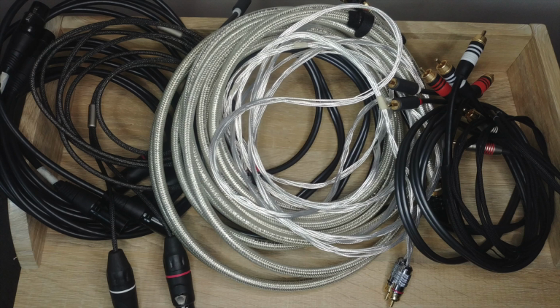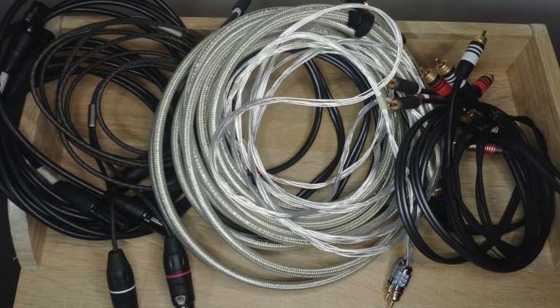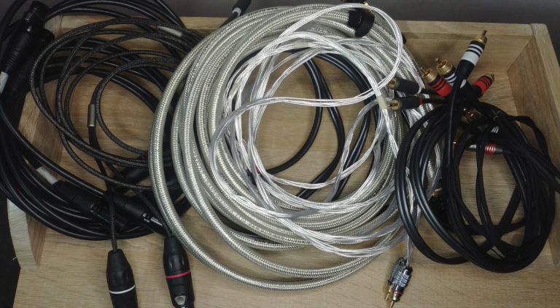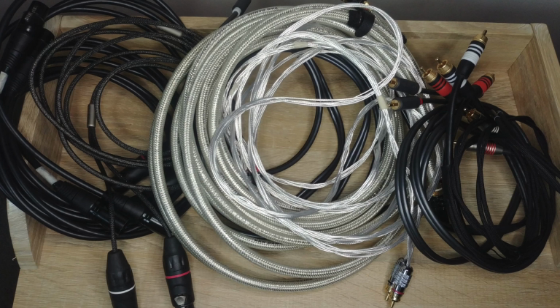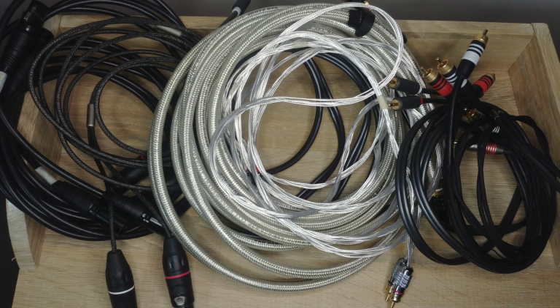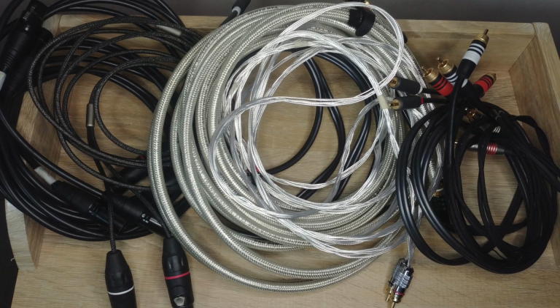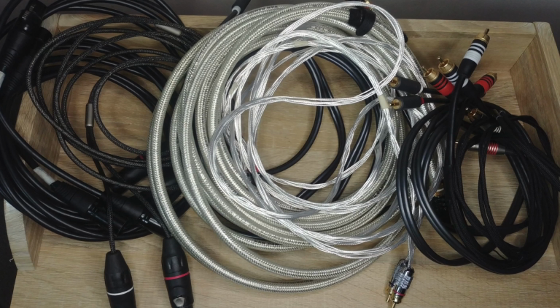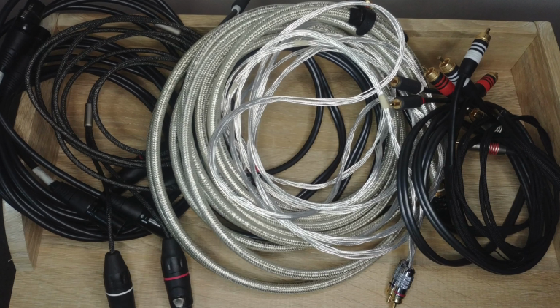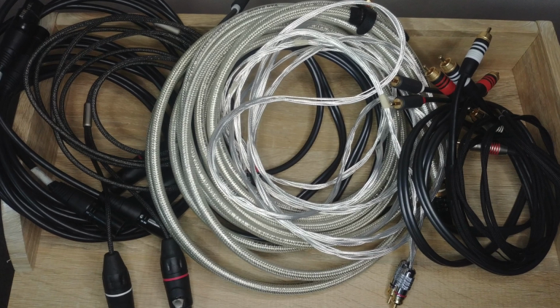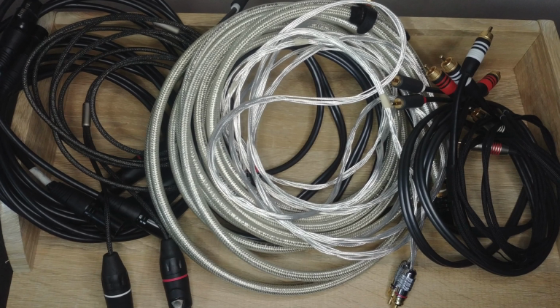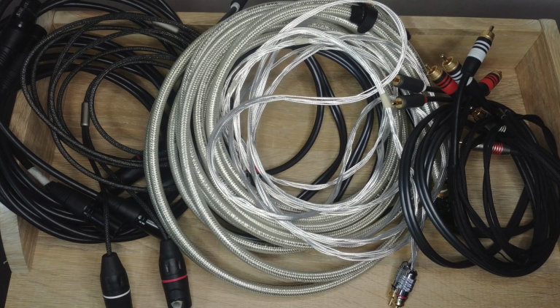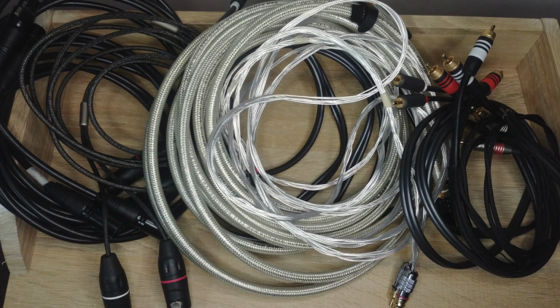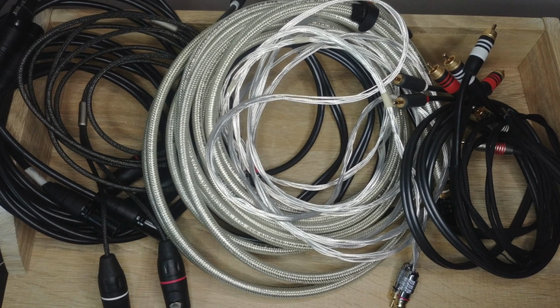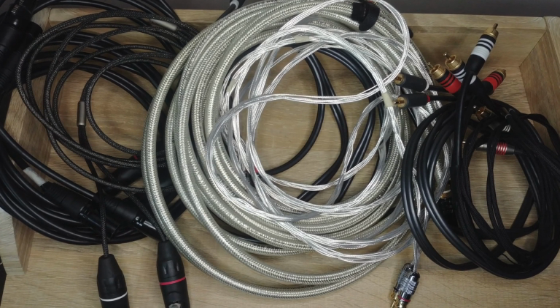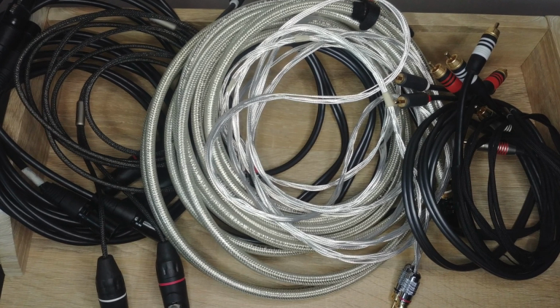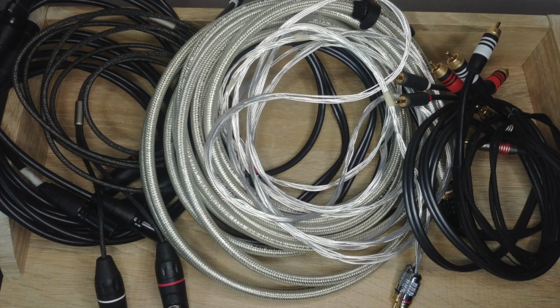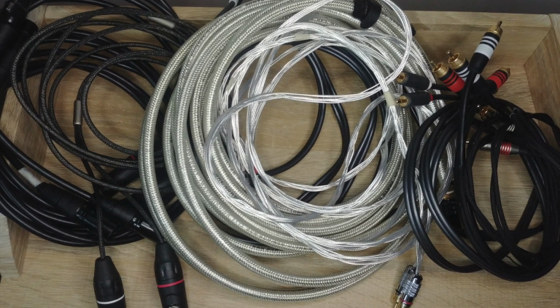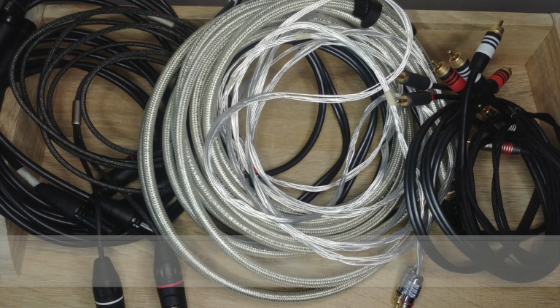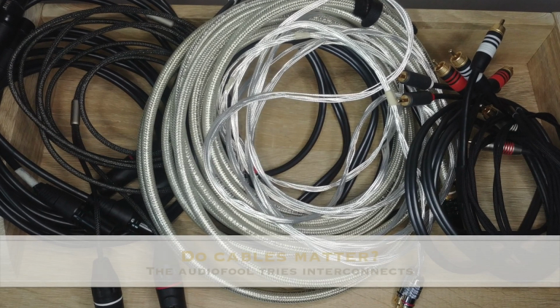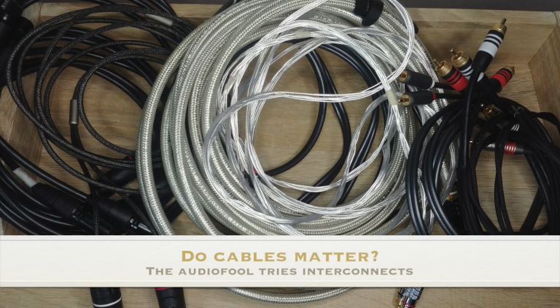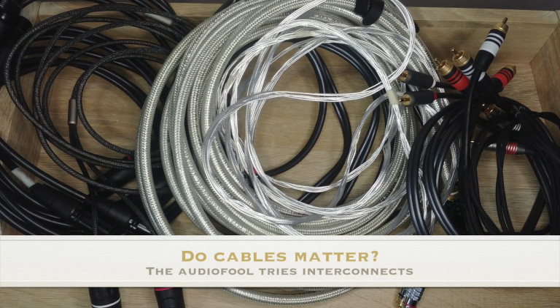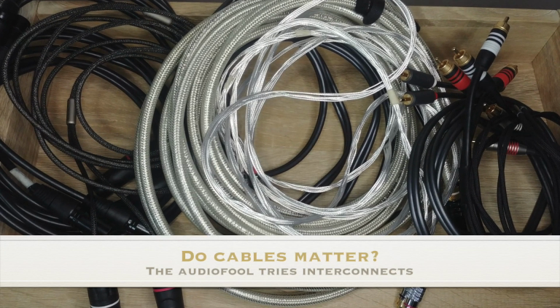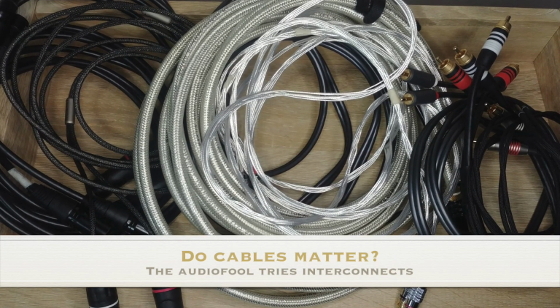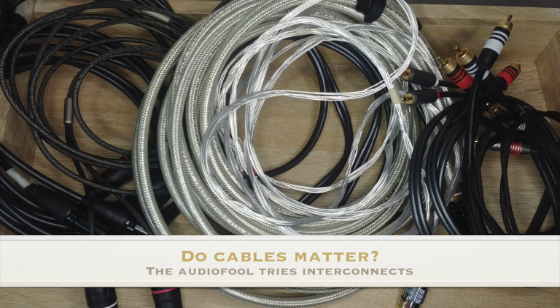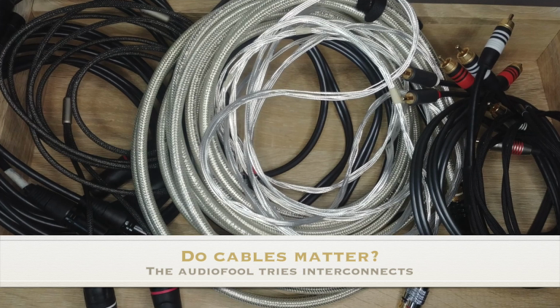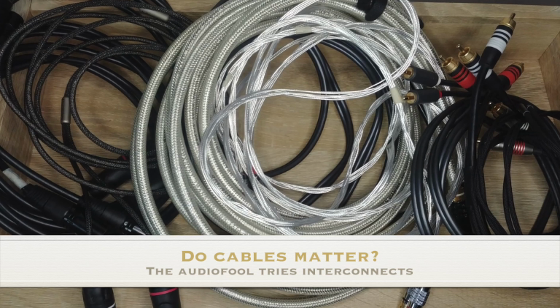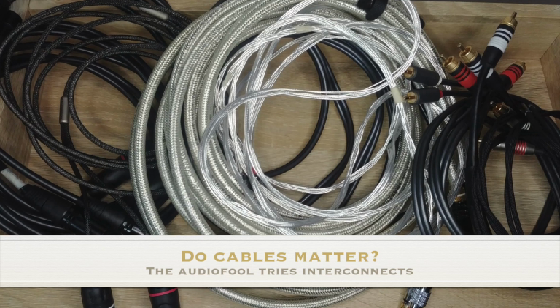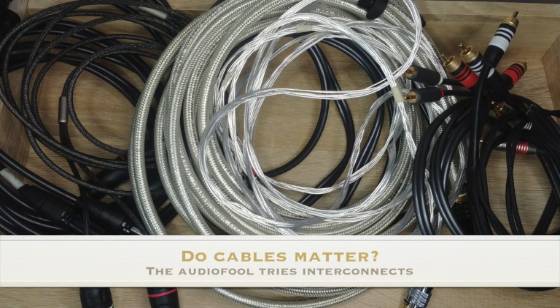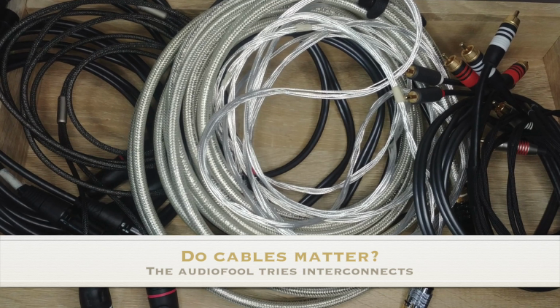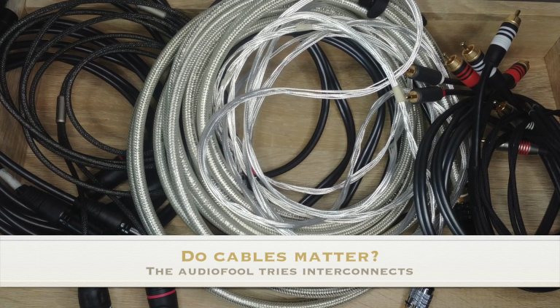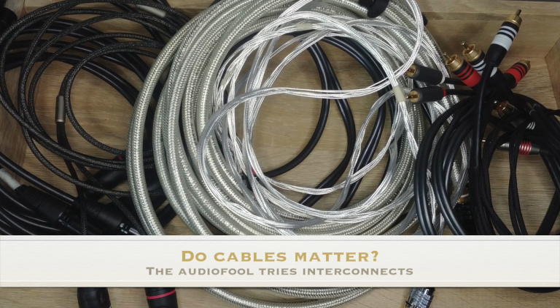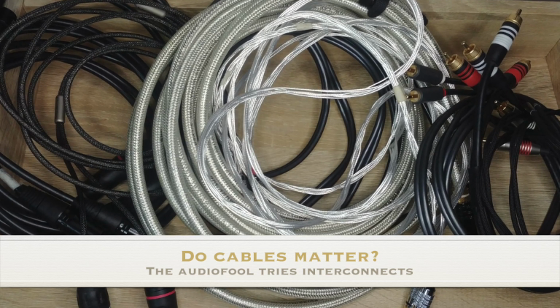Hi guys, this is the Audifool and for today we're going to ask a question: do cables matter? And we're going to try some interconnects.